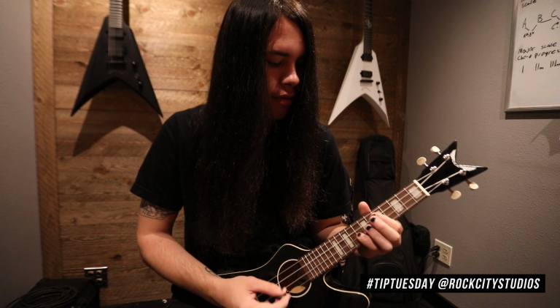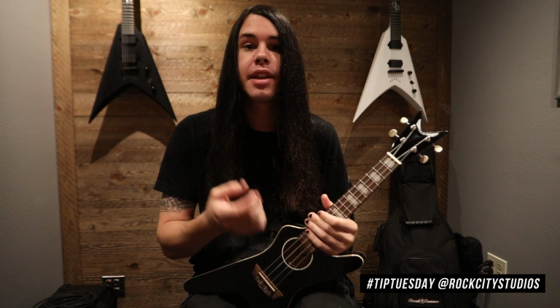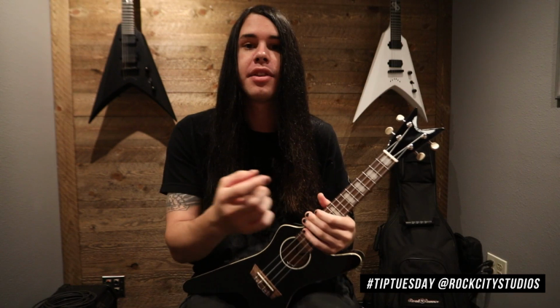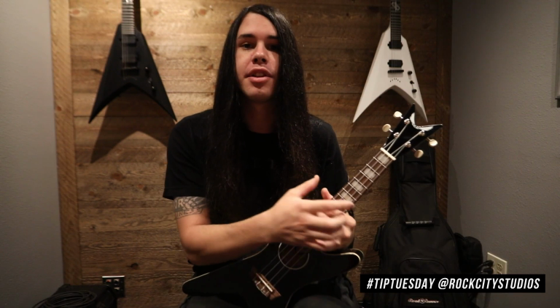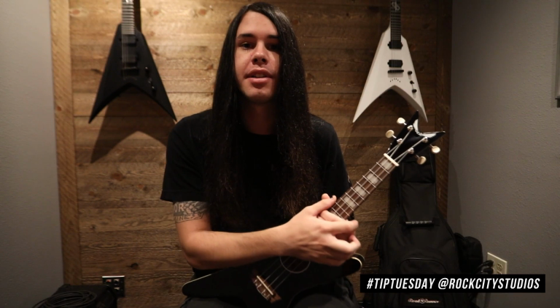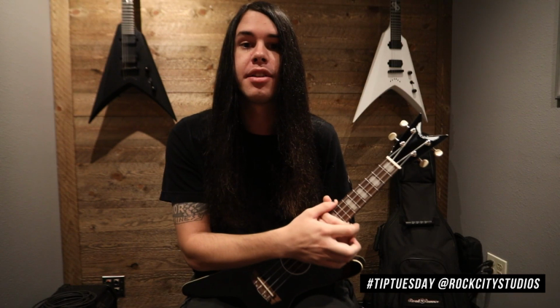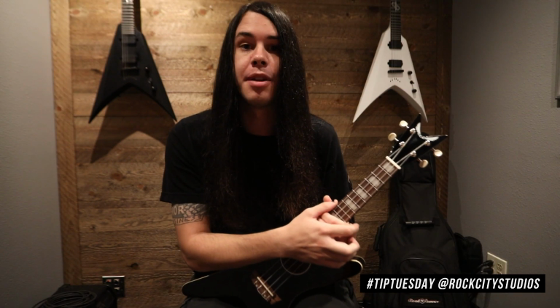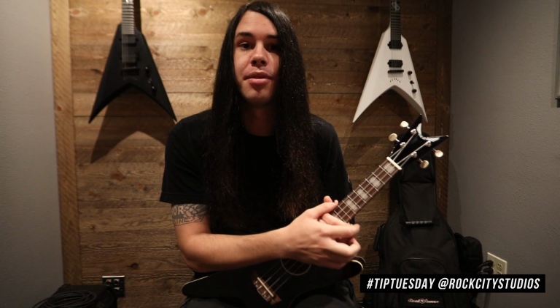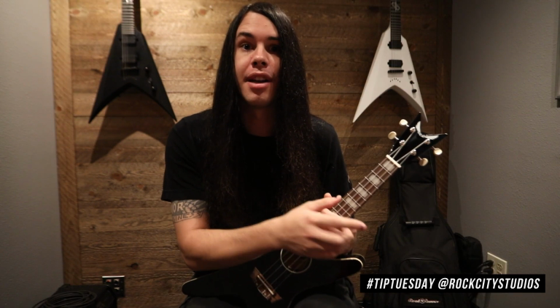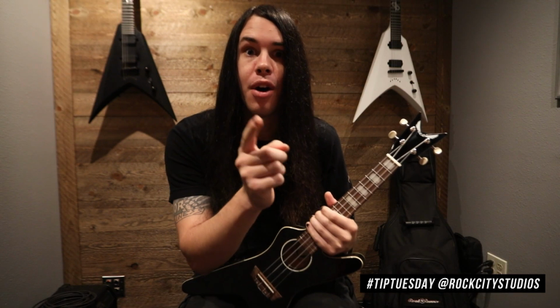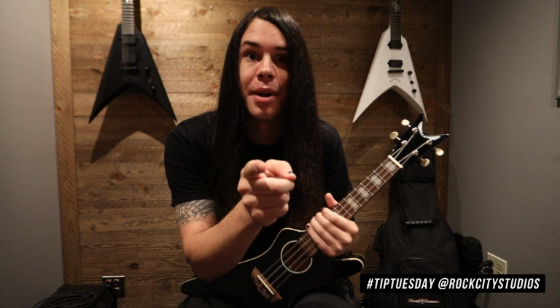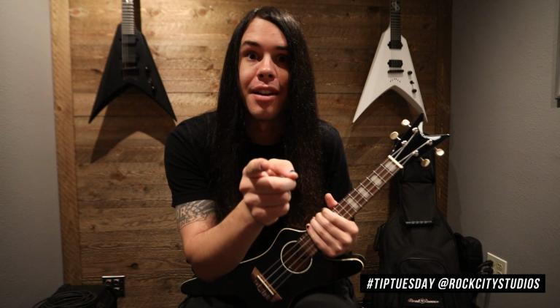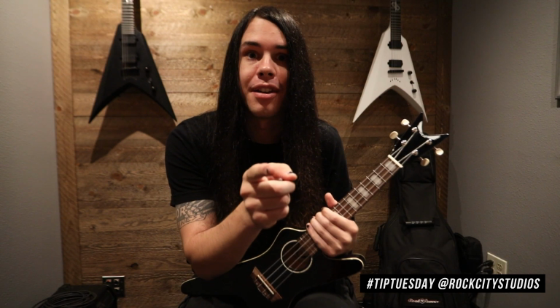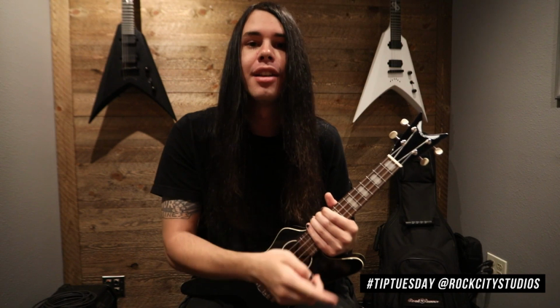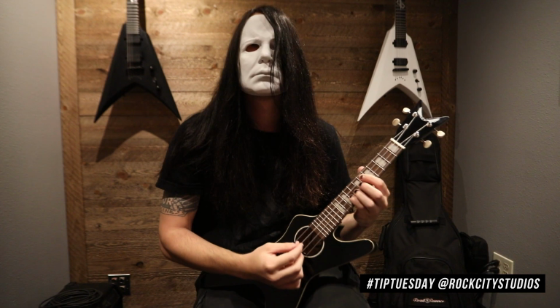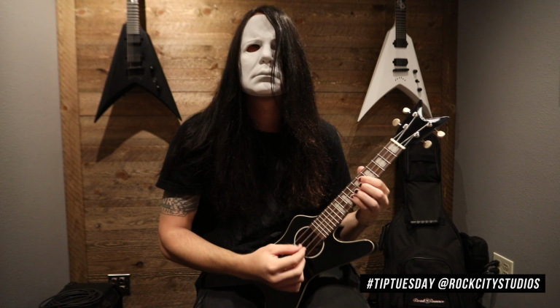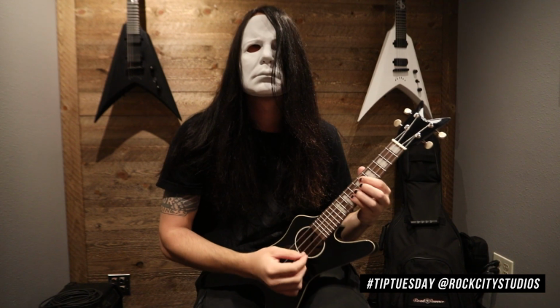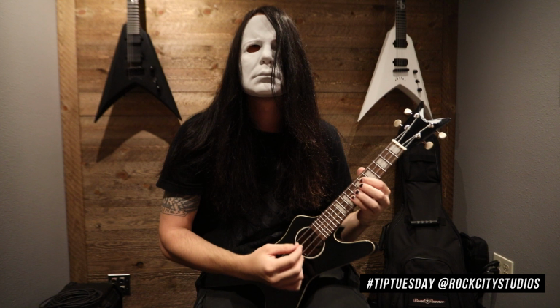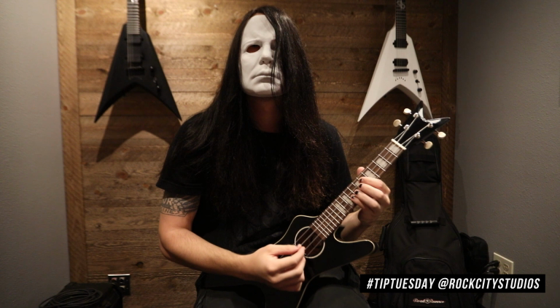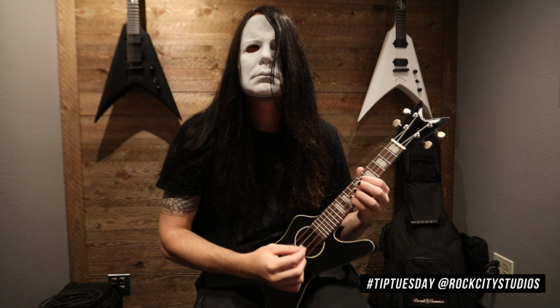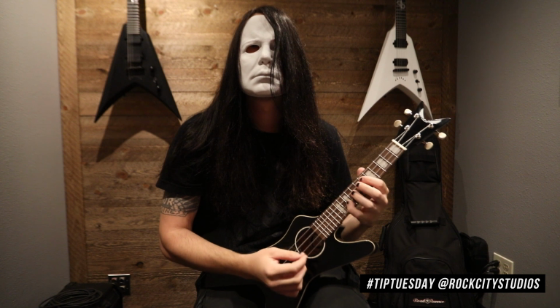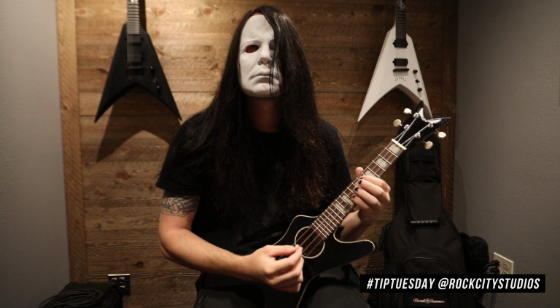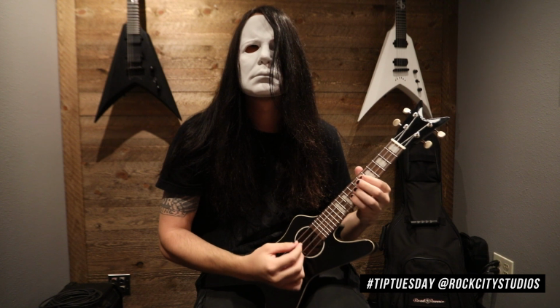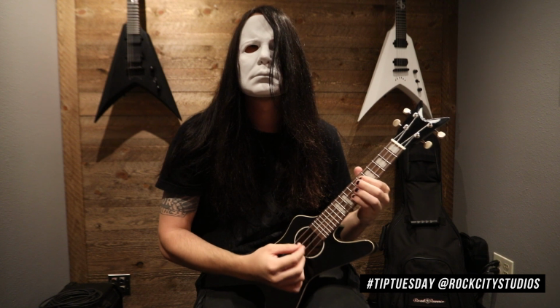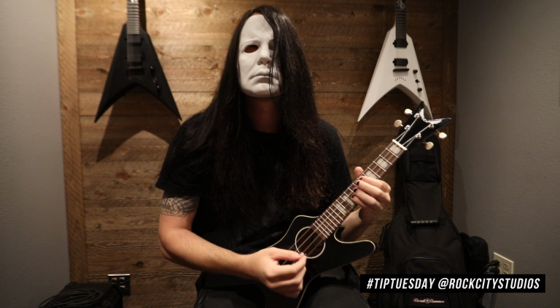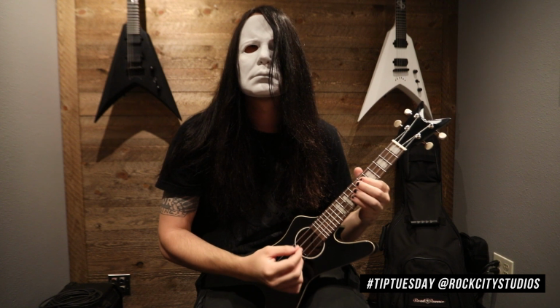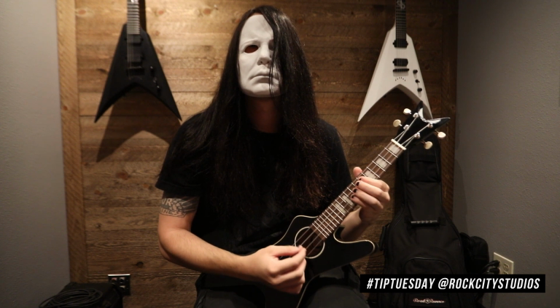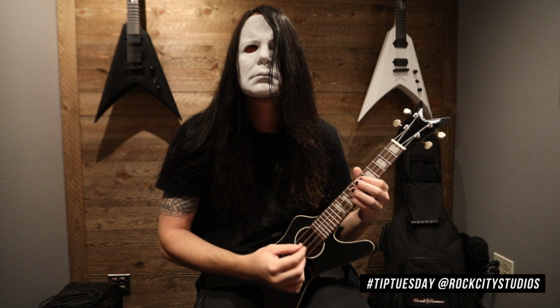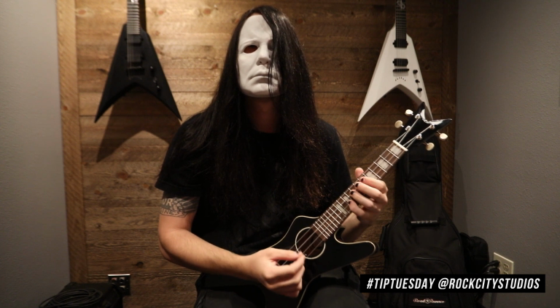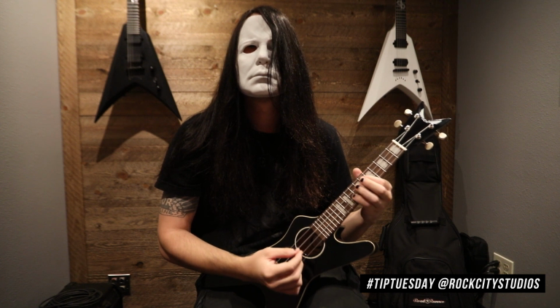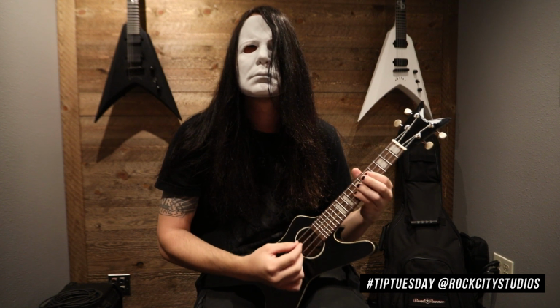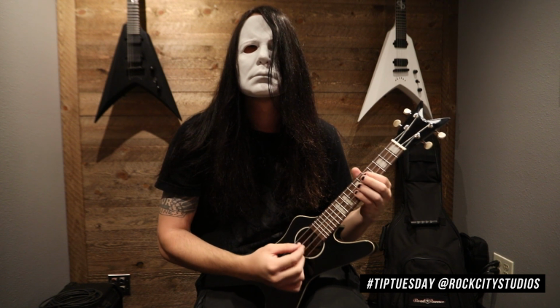Thanks for watching this week's edition of Tip Tuesday — Halloween edition.